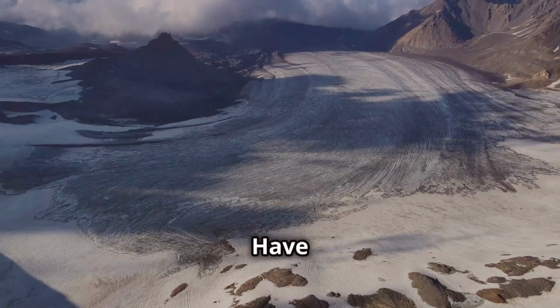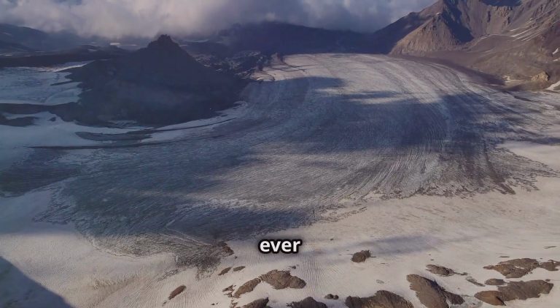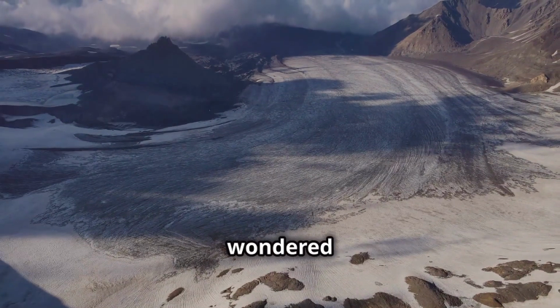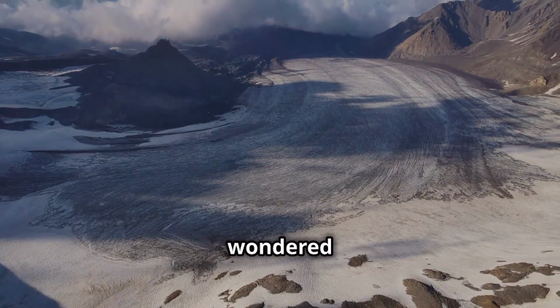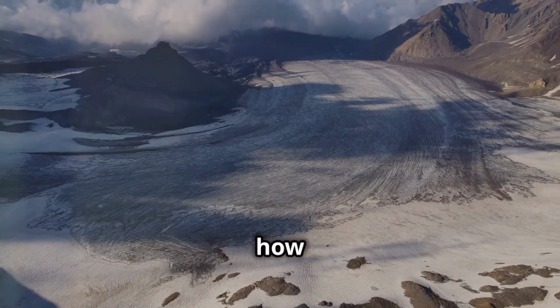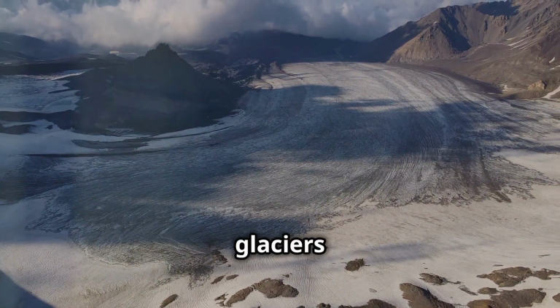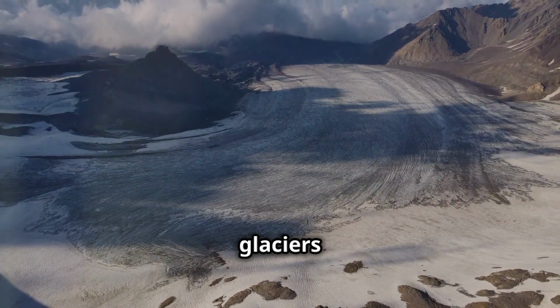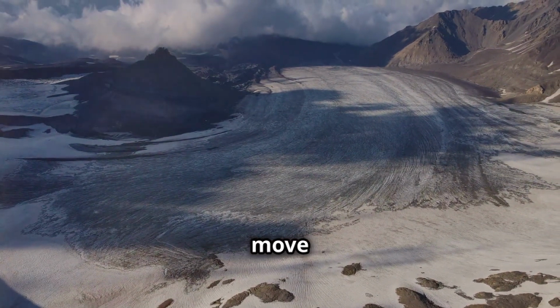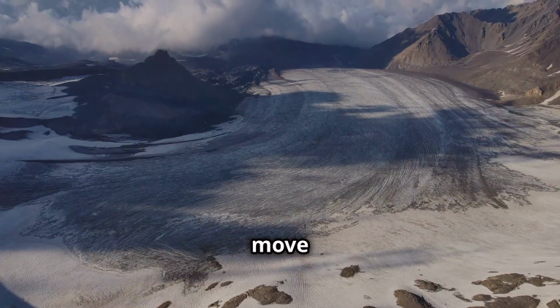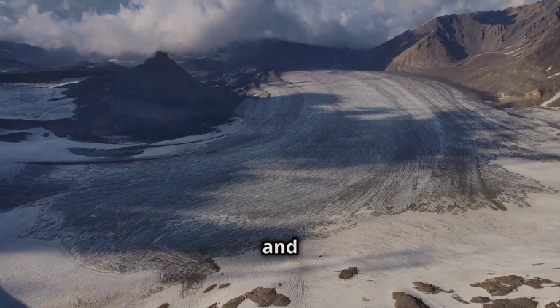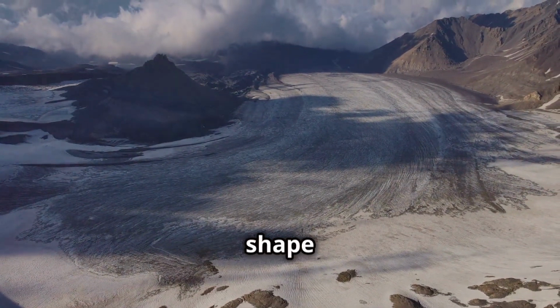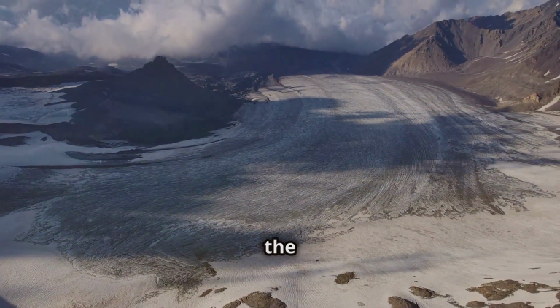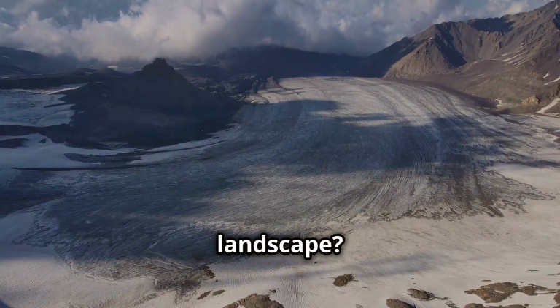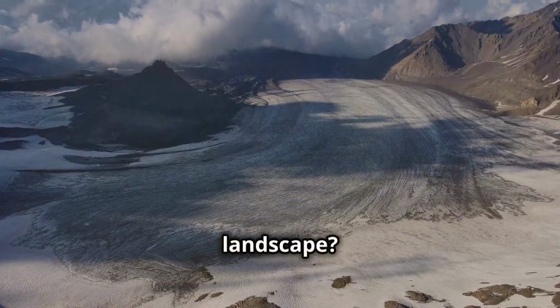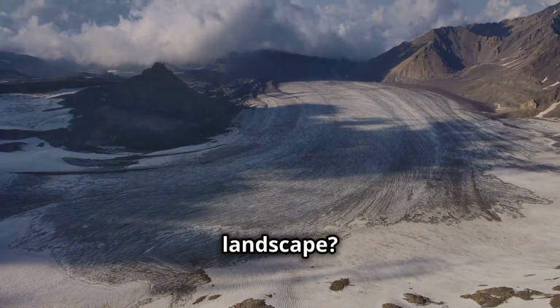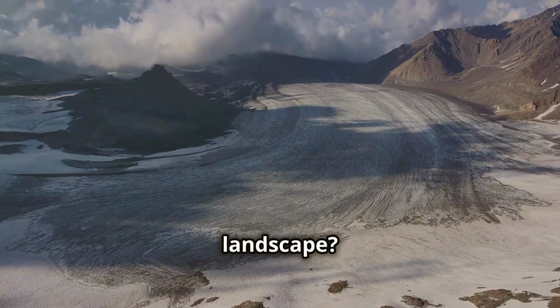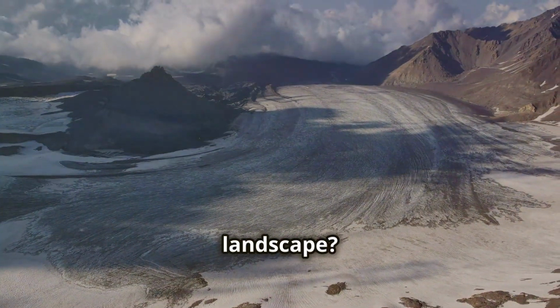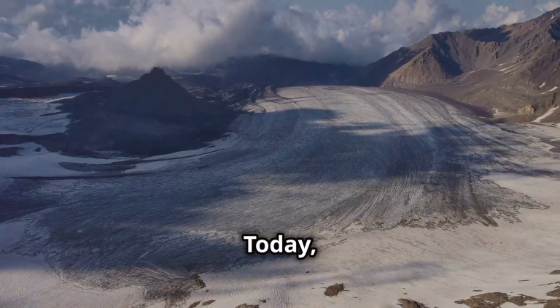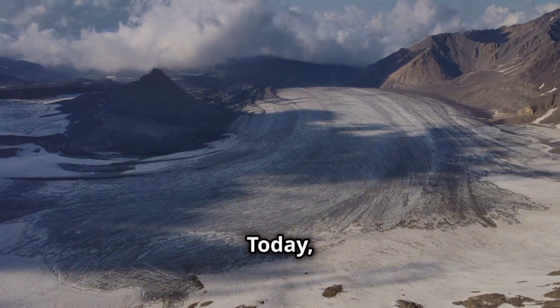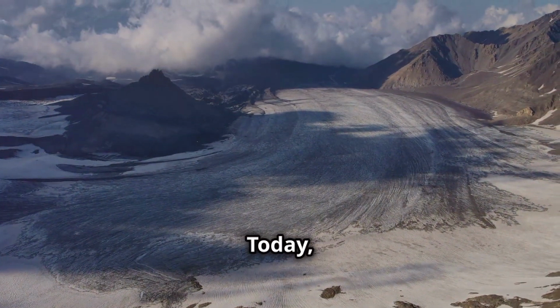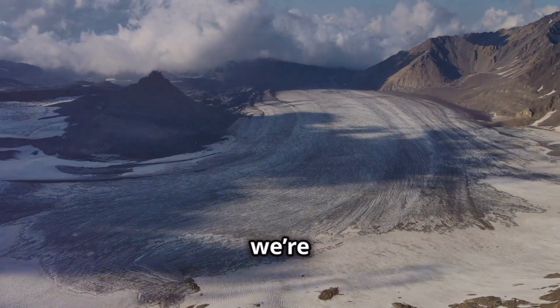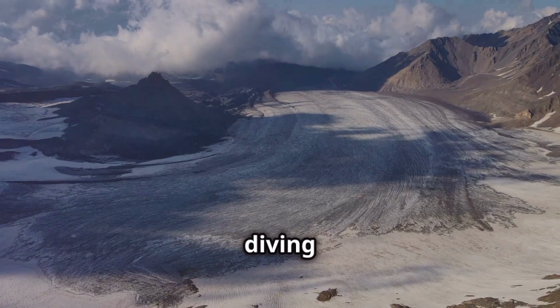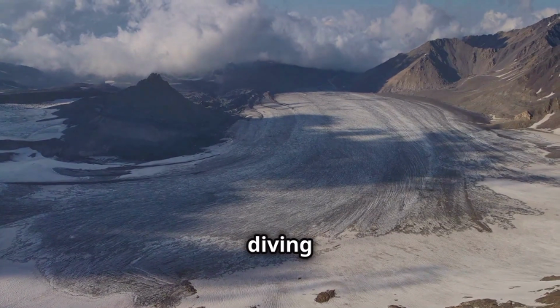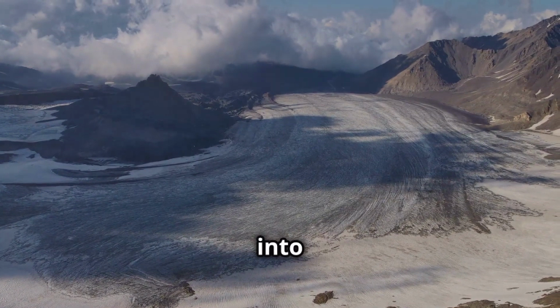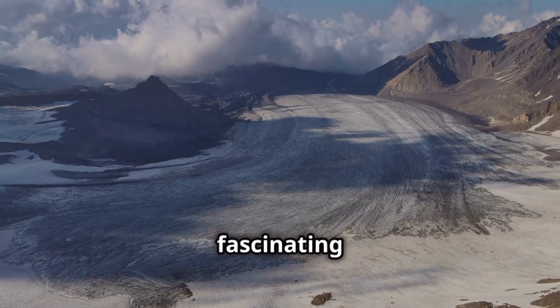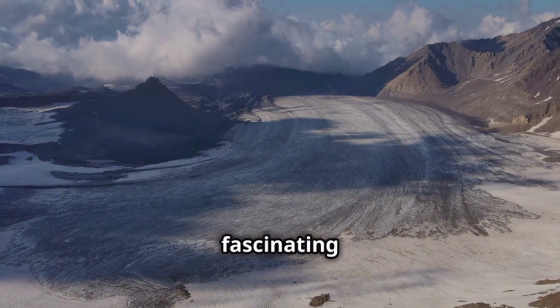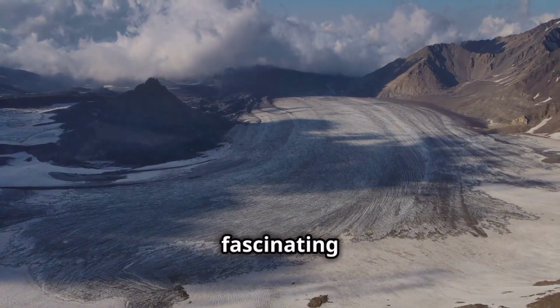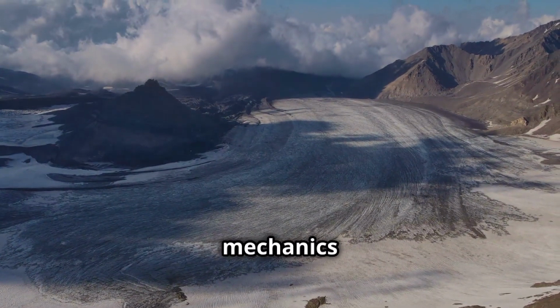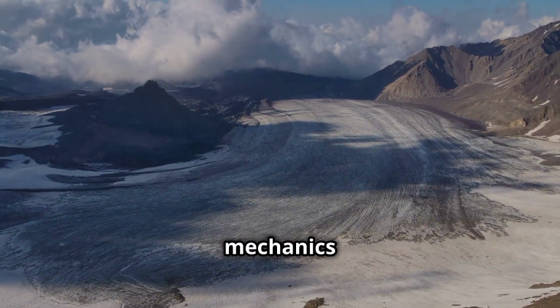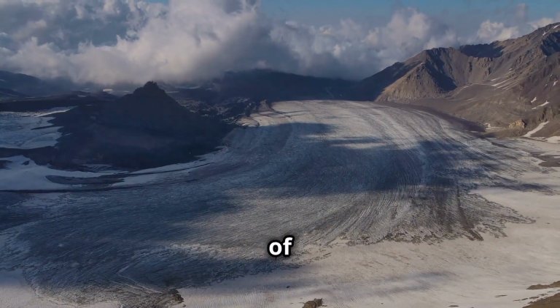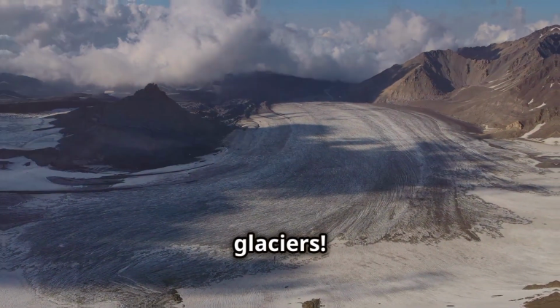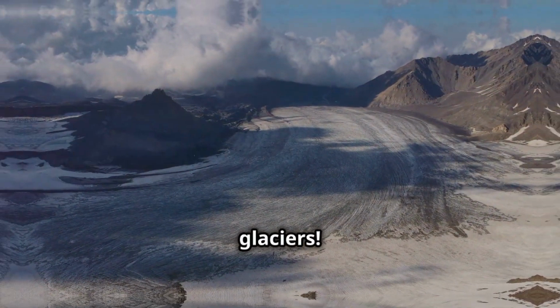Have you ever wondered how glaciers move and shape the landscape? Today we're diving into the fascinating mechanics of glaciers.